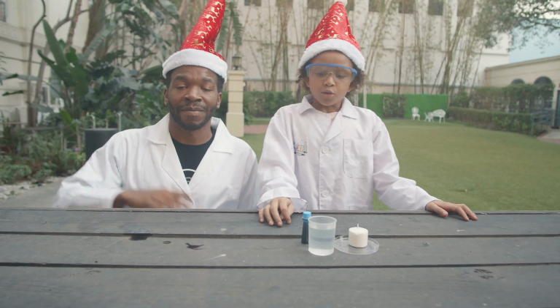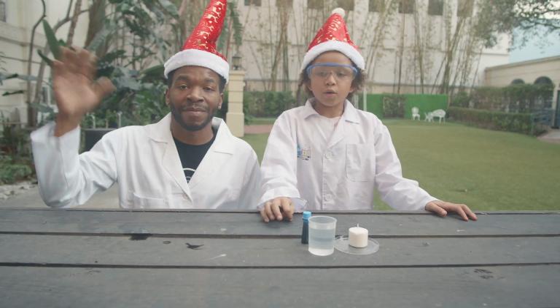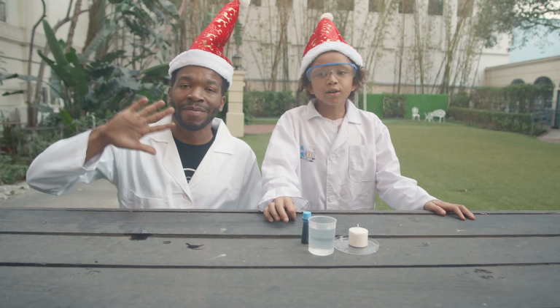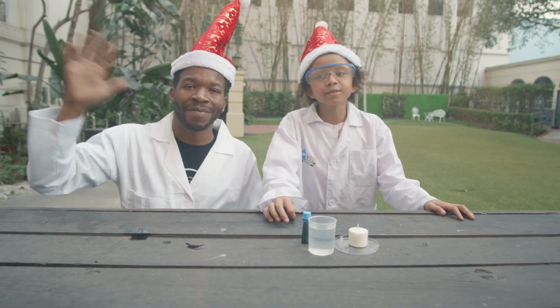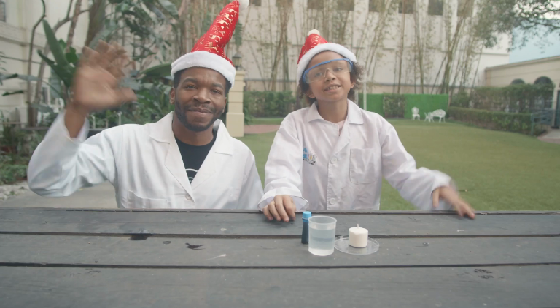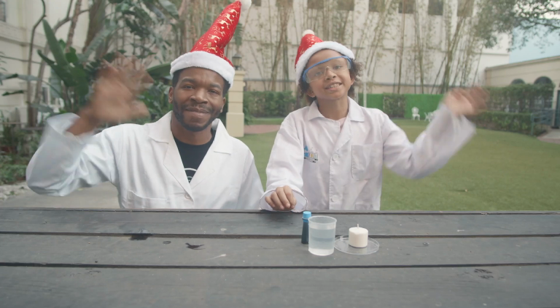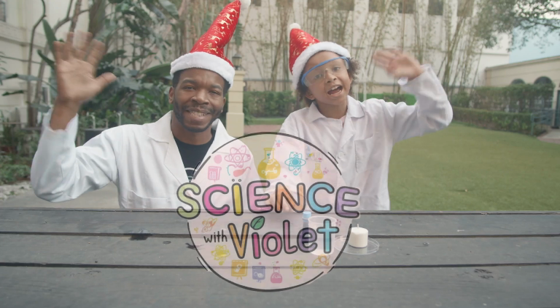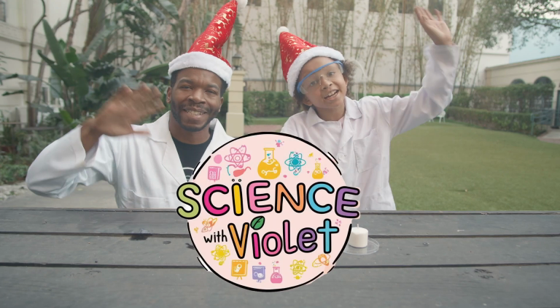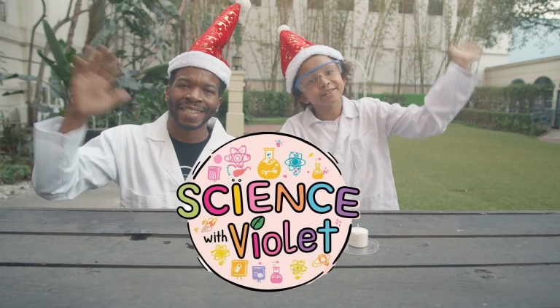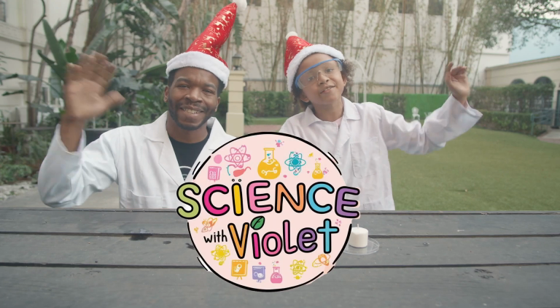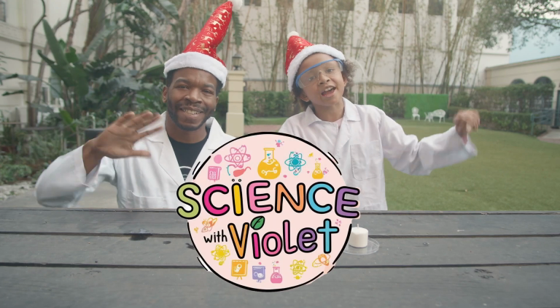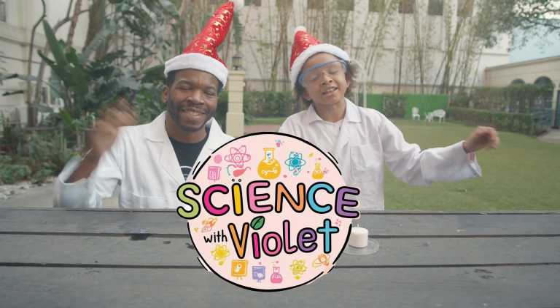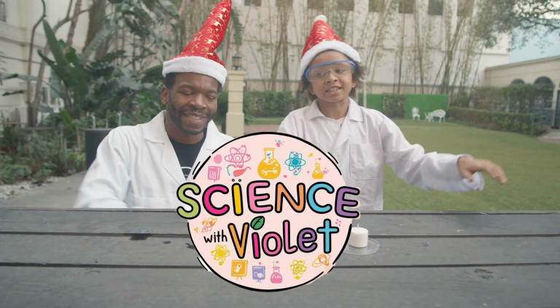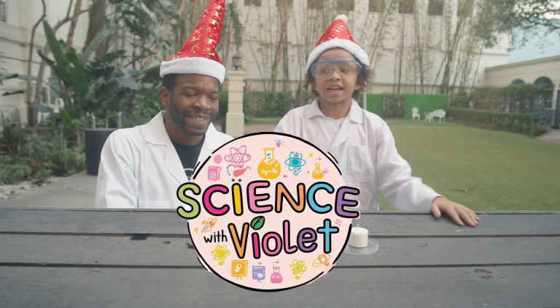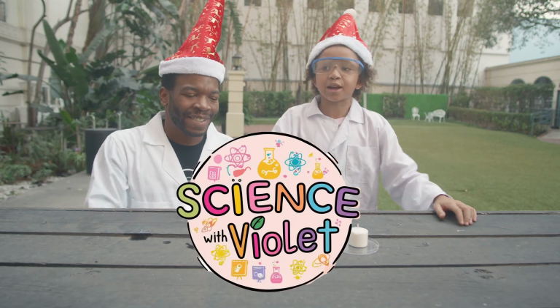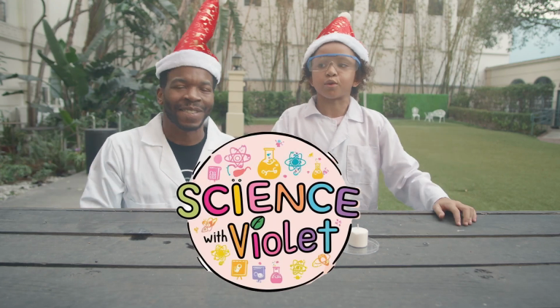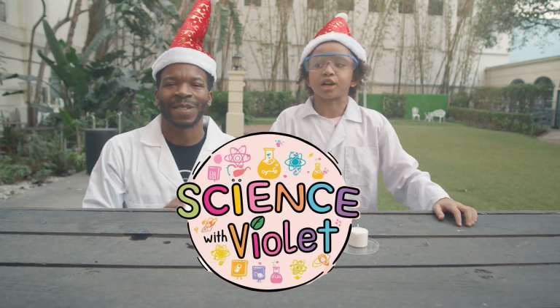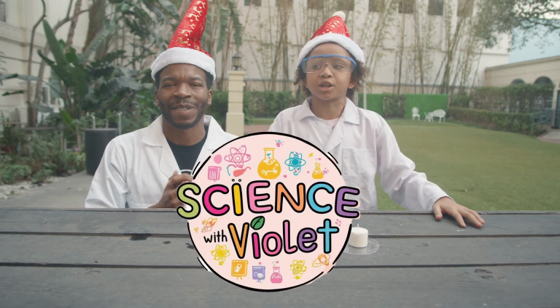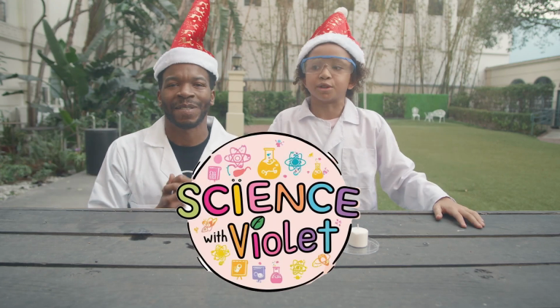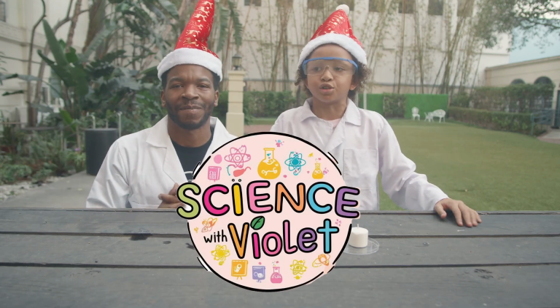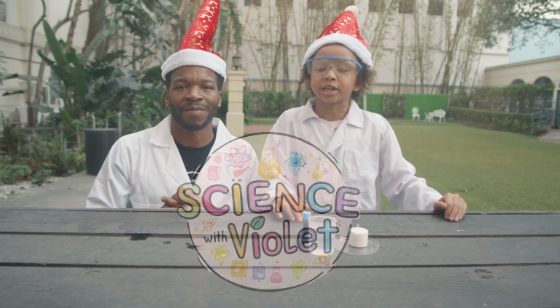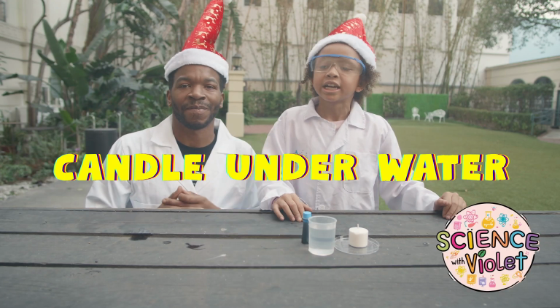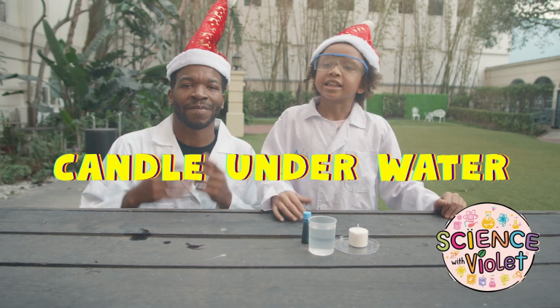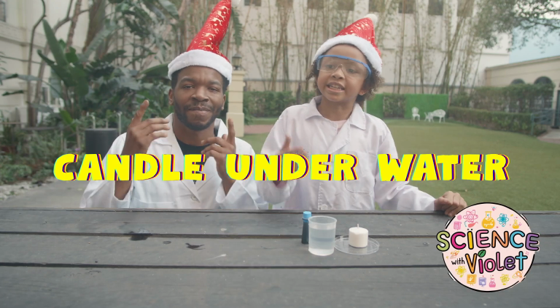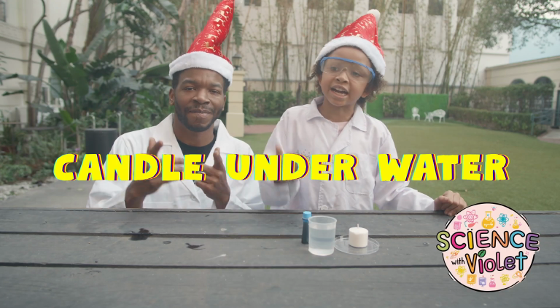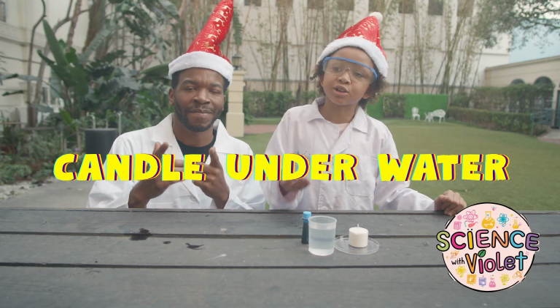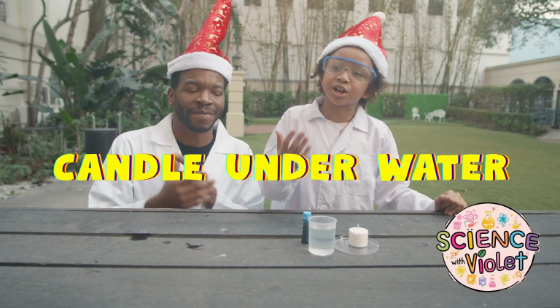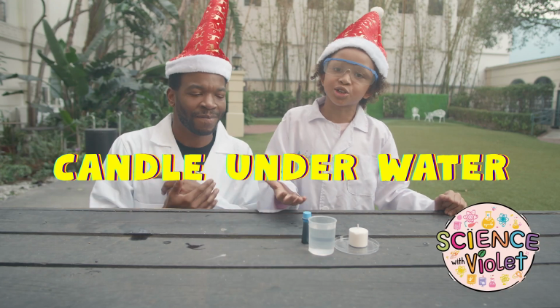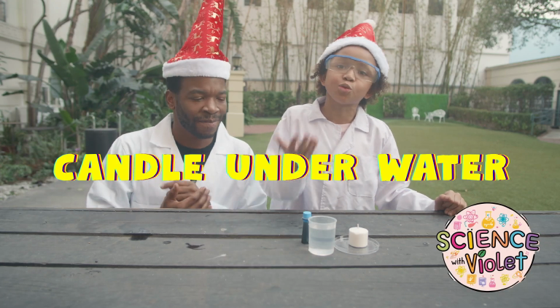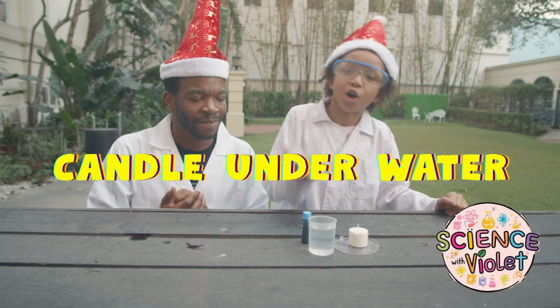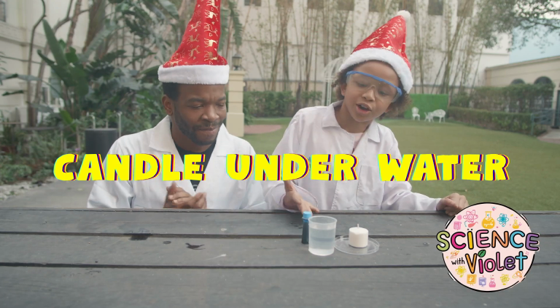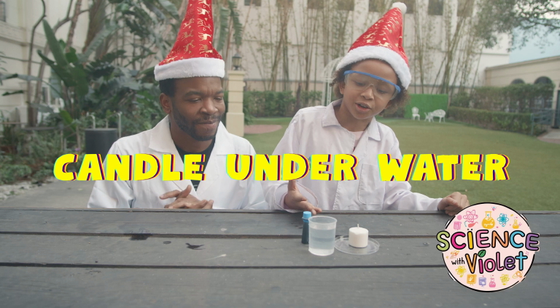Welcome to Science Revival. Today we're going to be doing the candle under water.